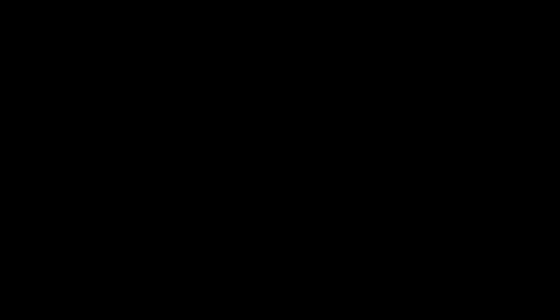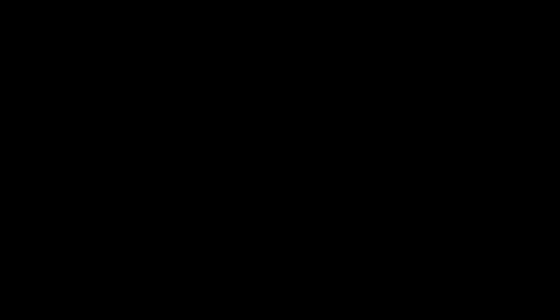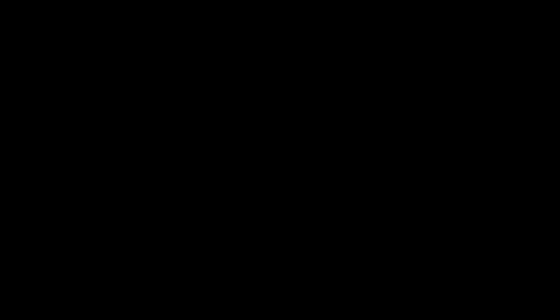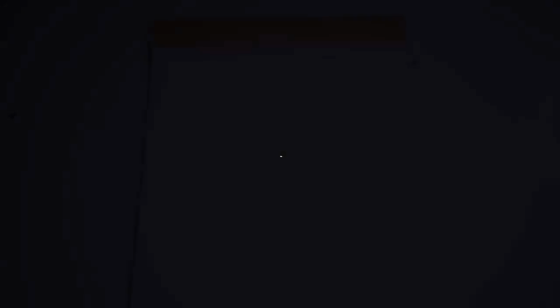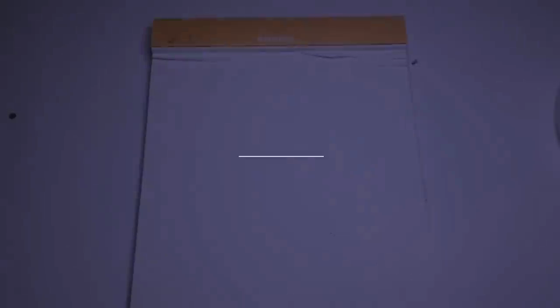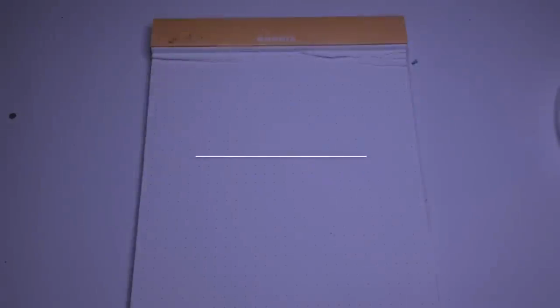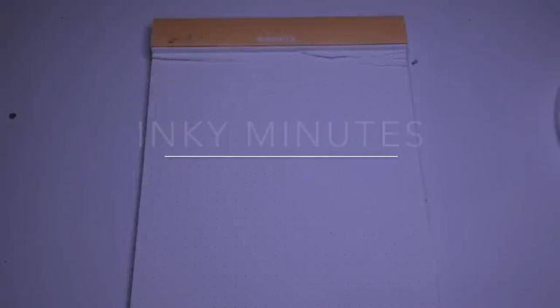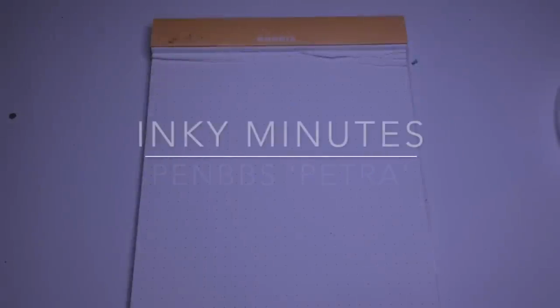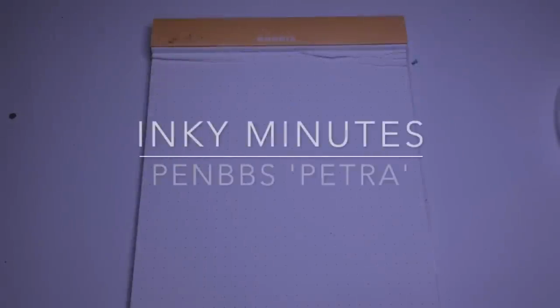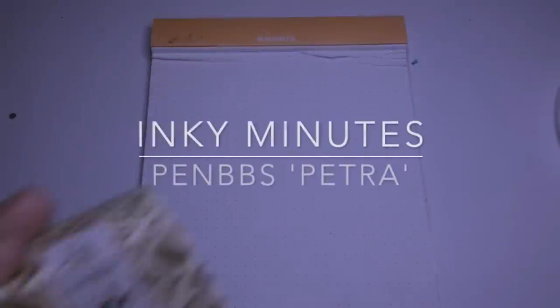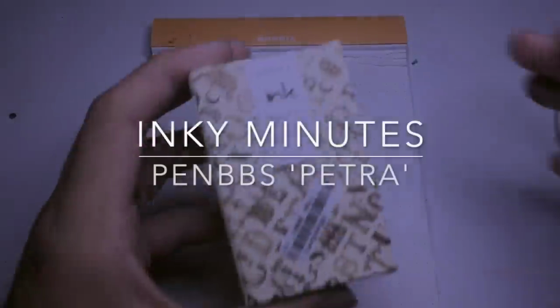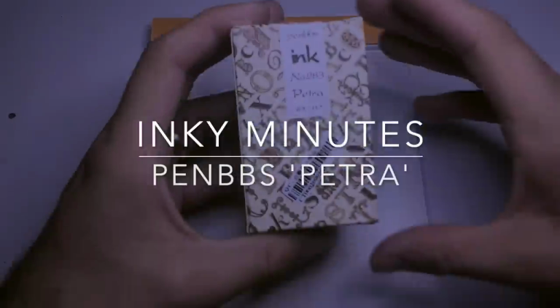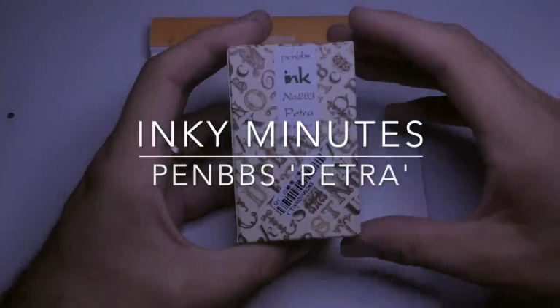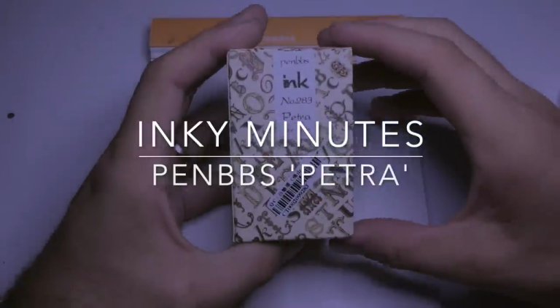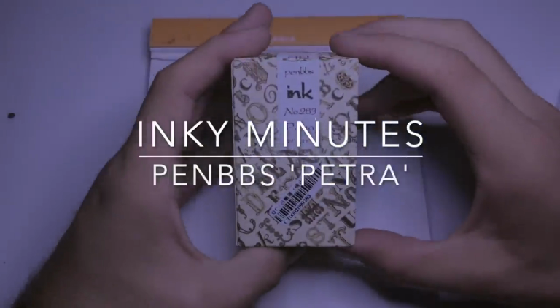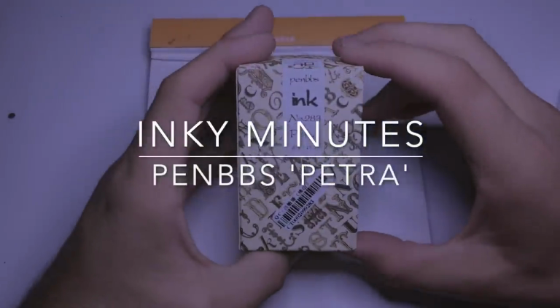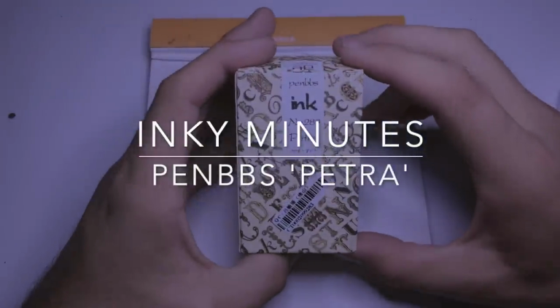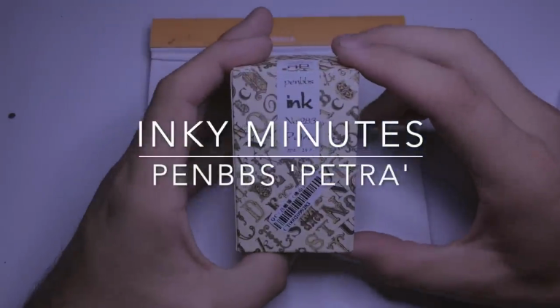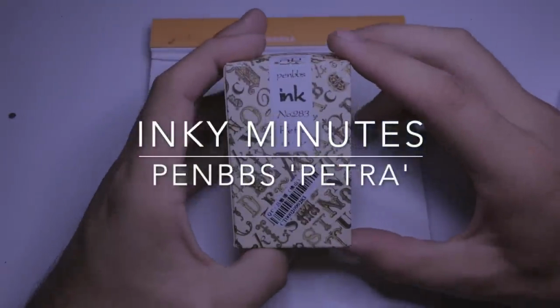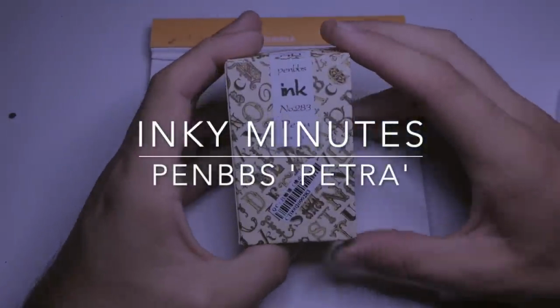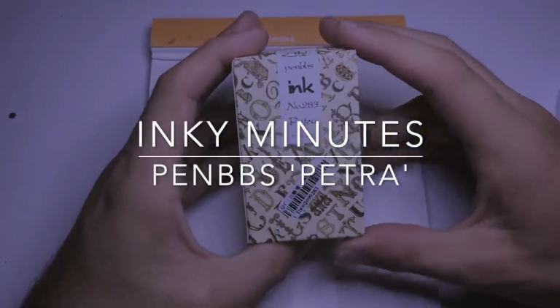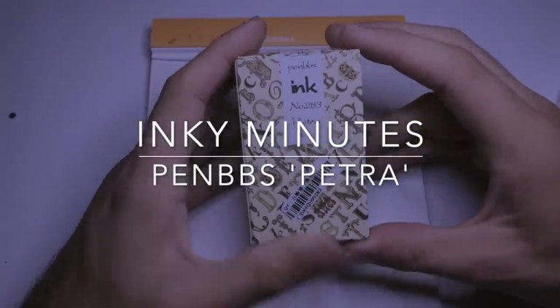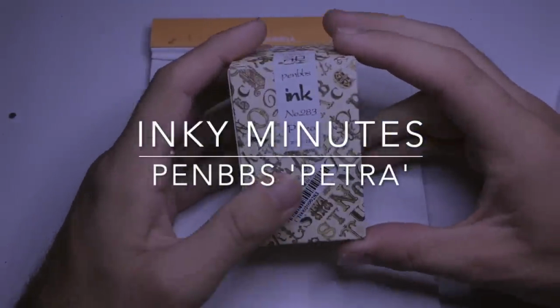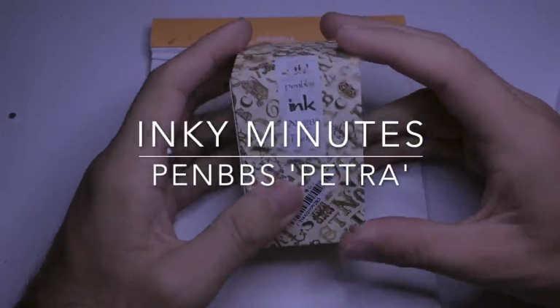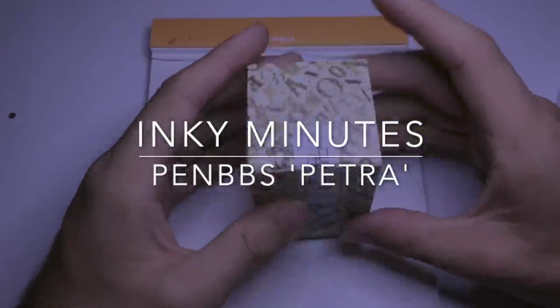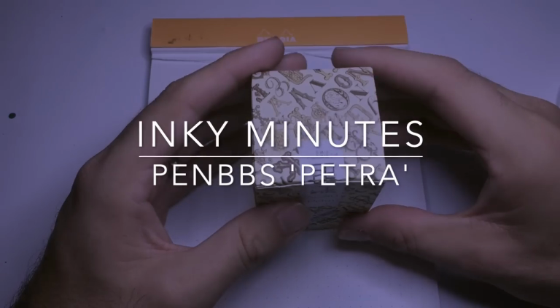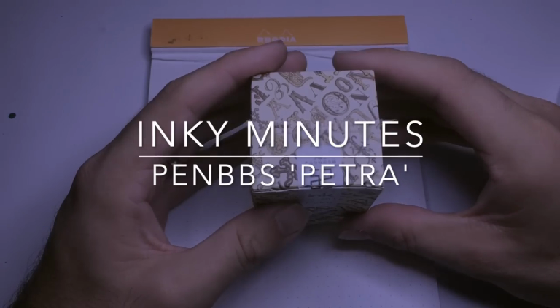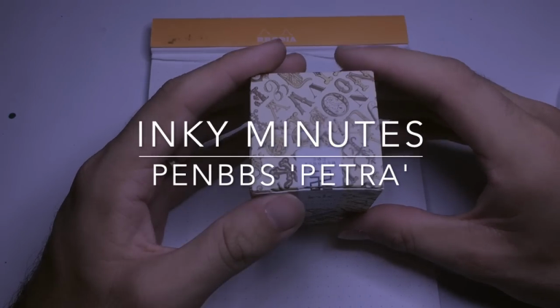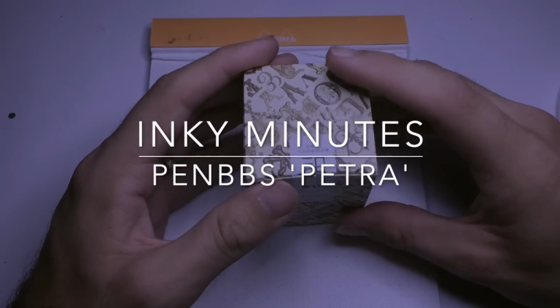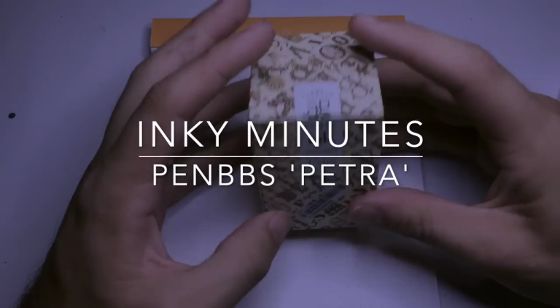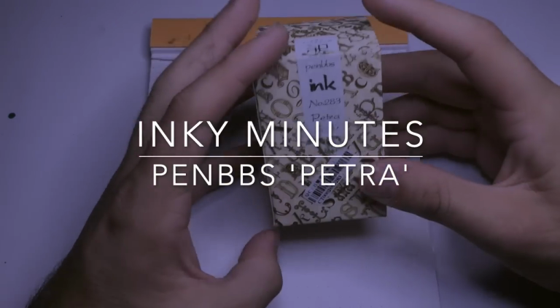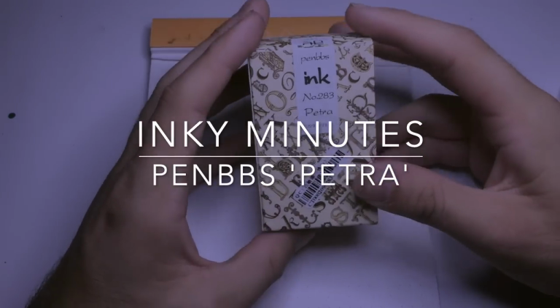Hi everyone, today we are looking at an ink from PenBBS. Very quick look at this ink today.